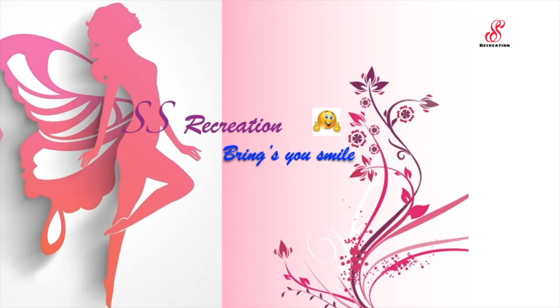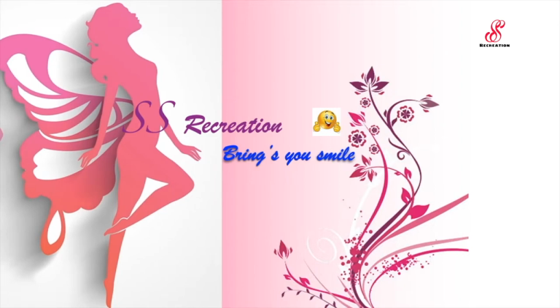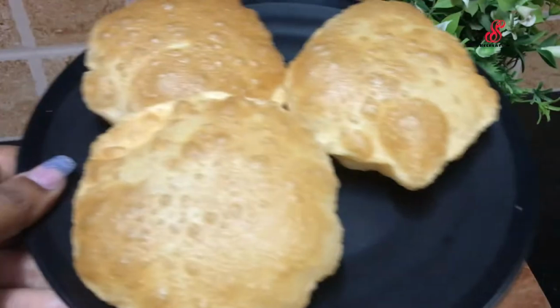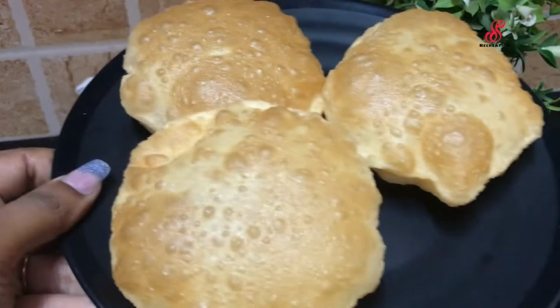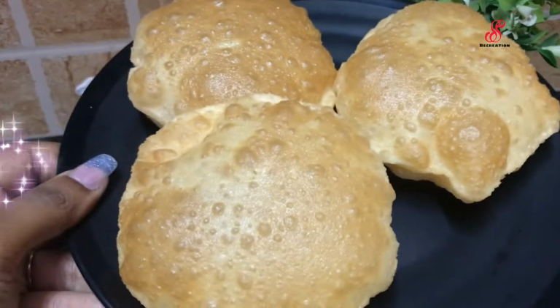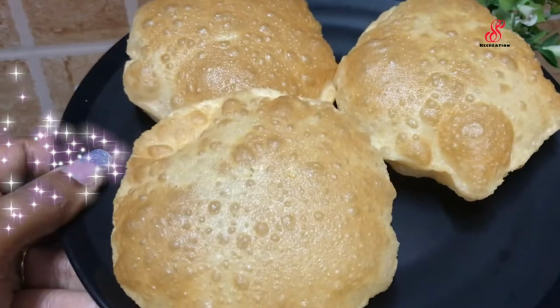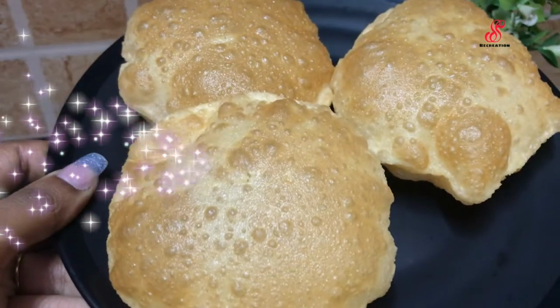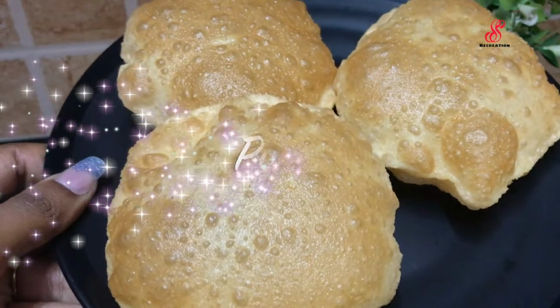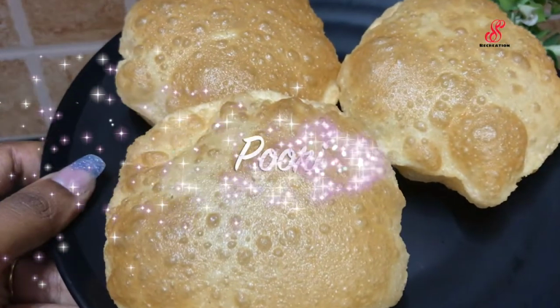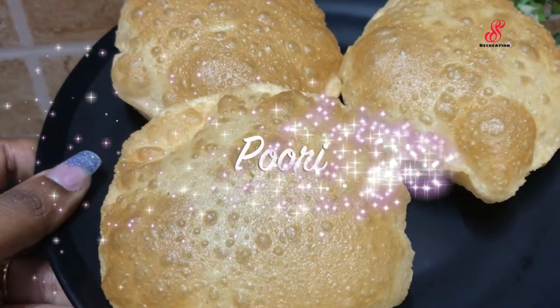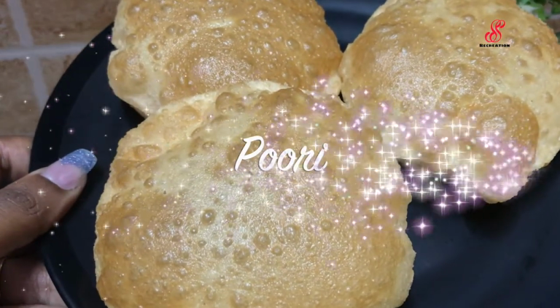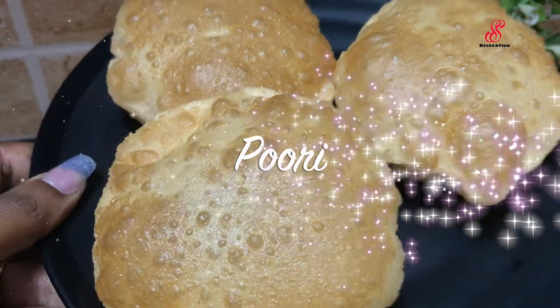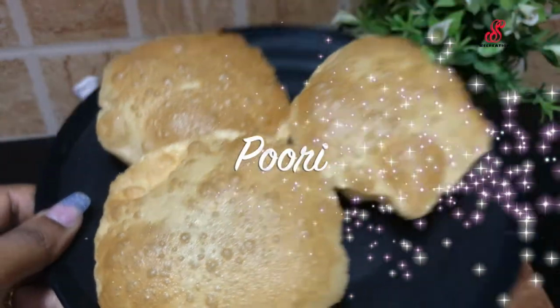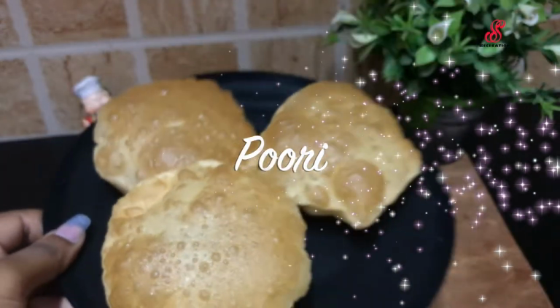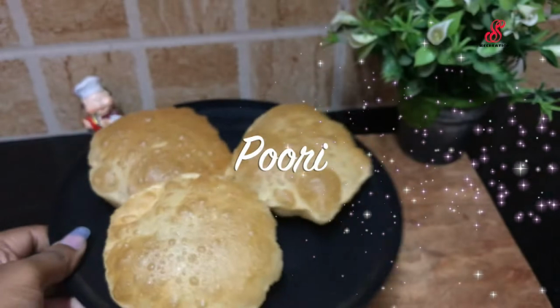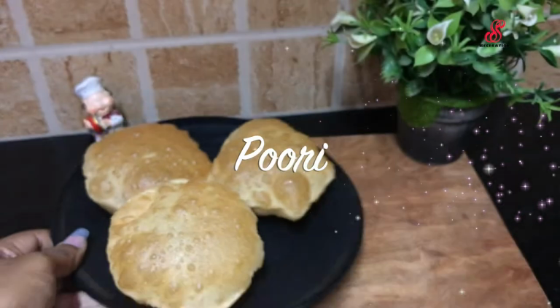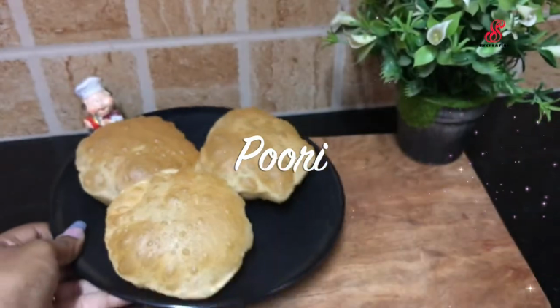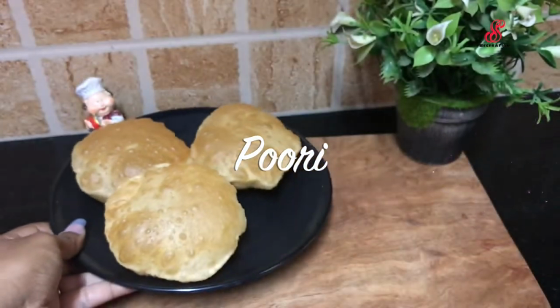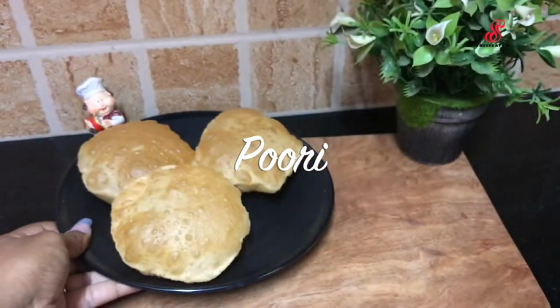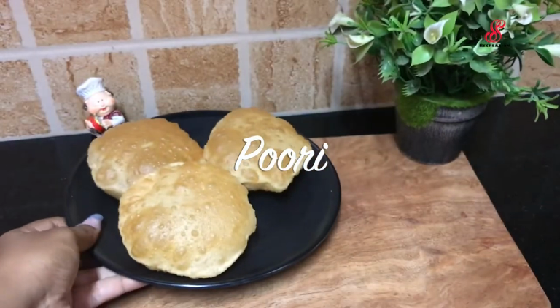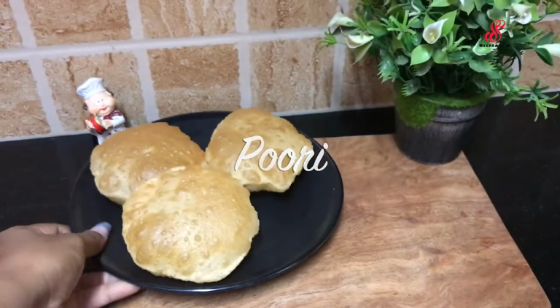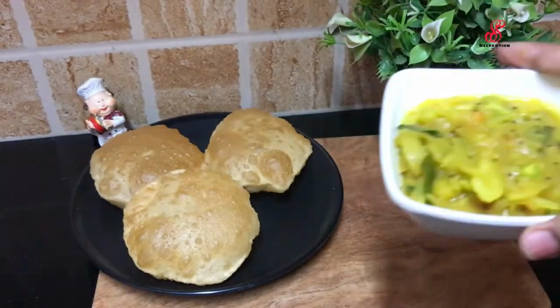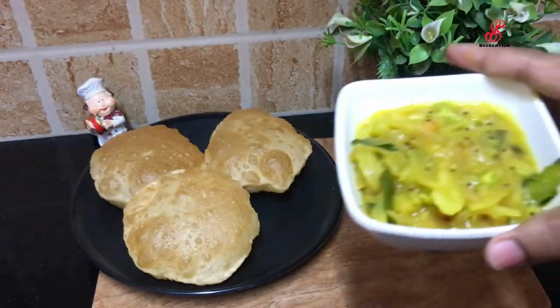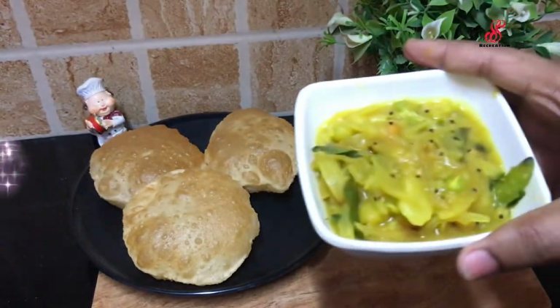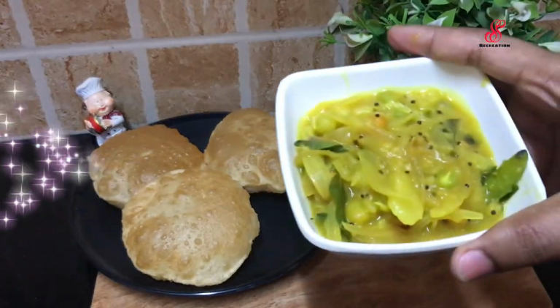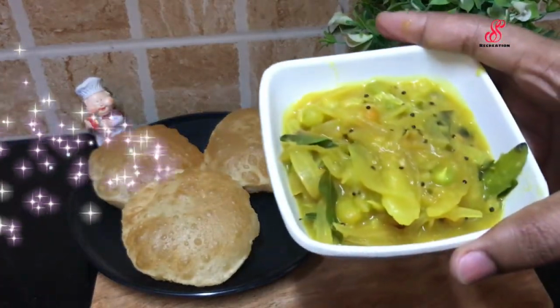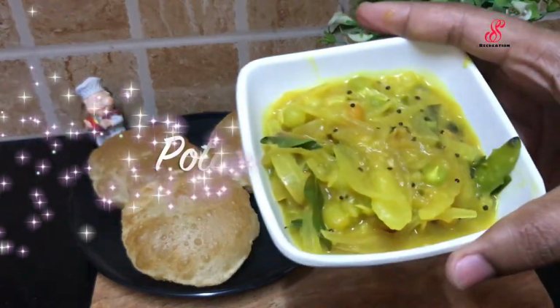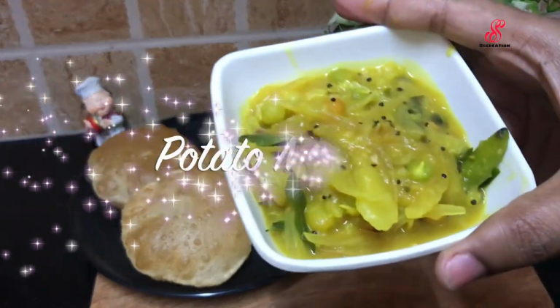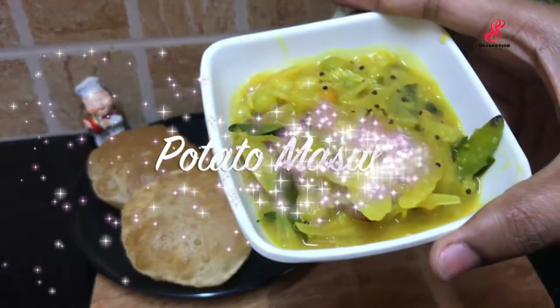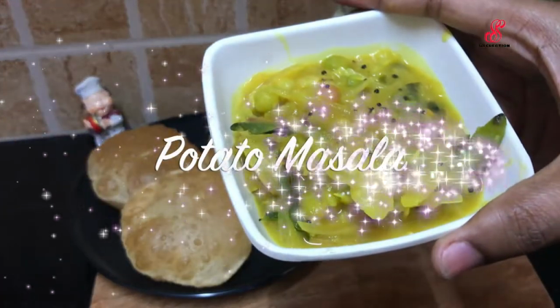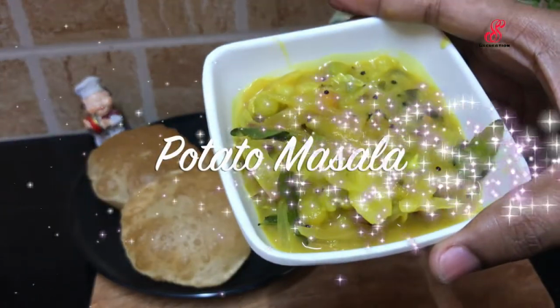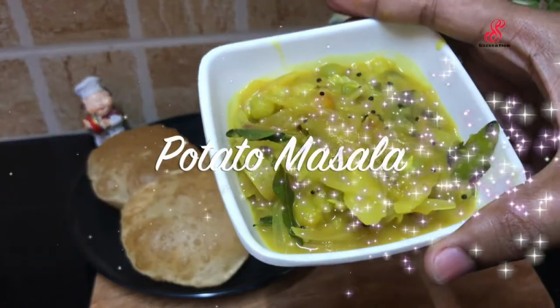Hello friends, welcome to SS Recreation. How are you? We will see our breakfast recipe today.